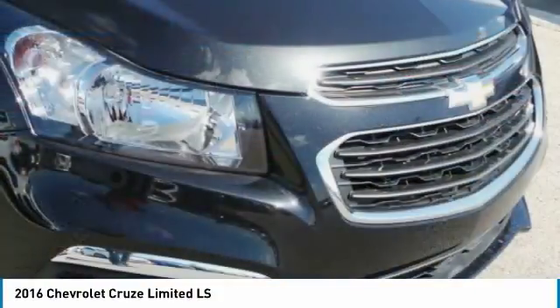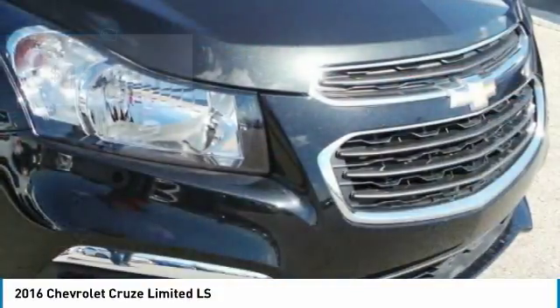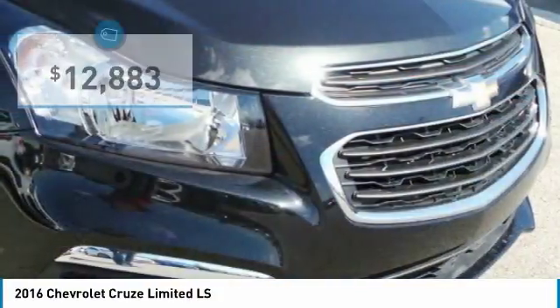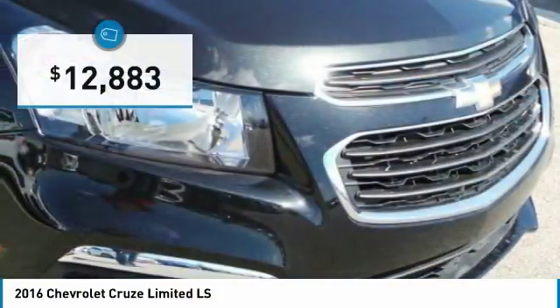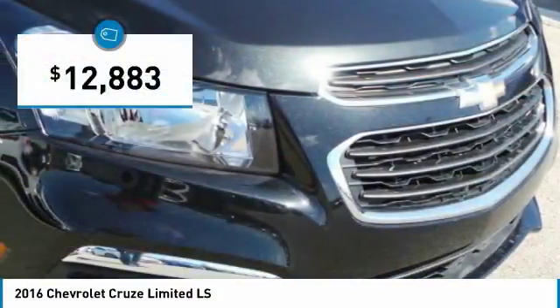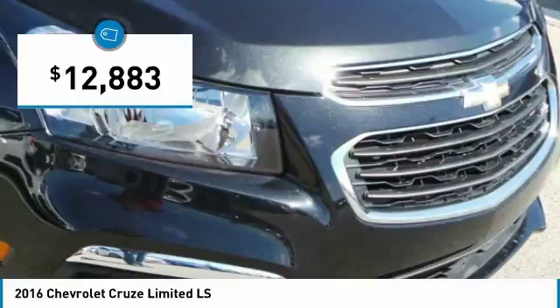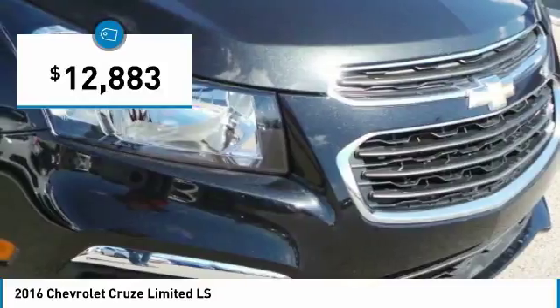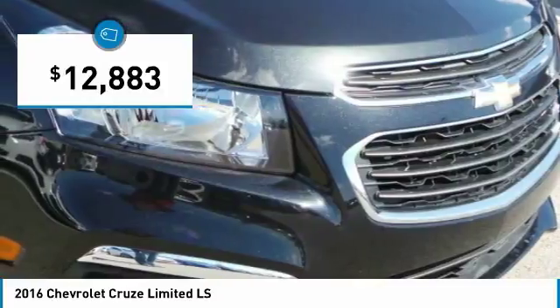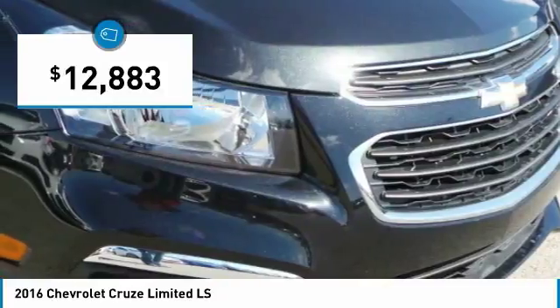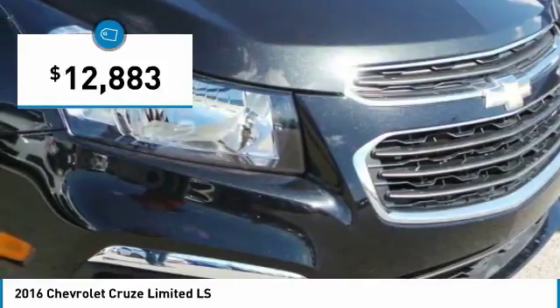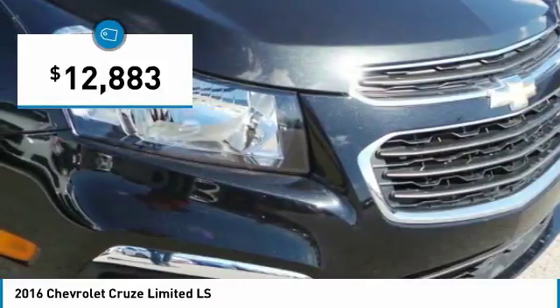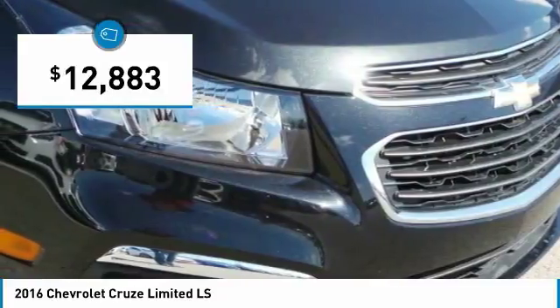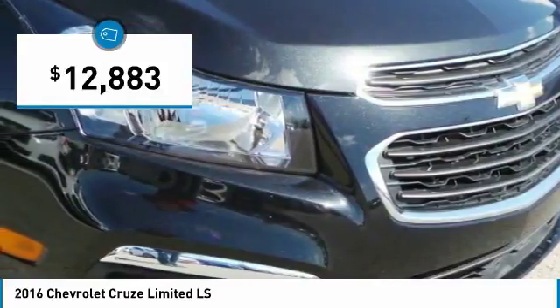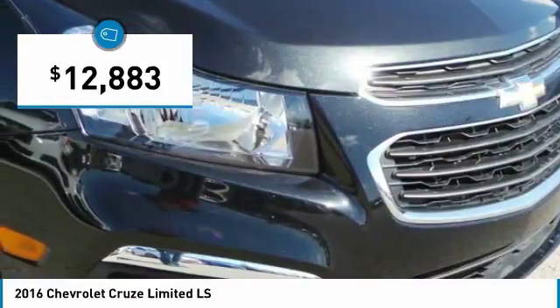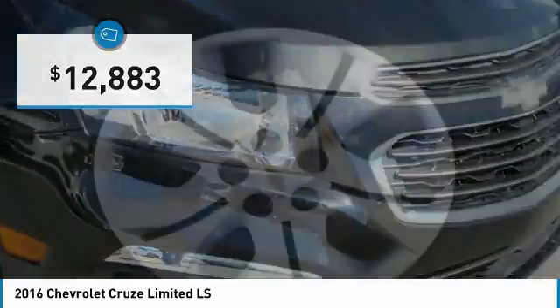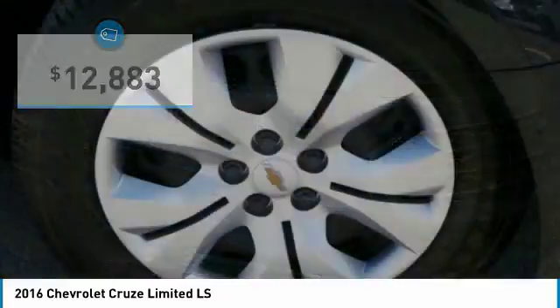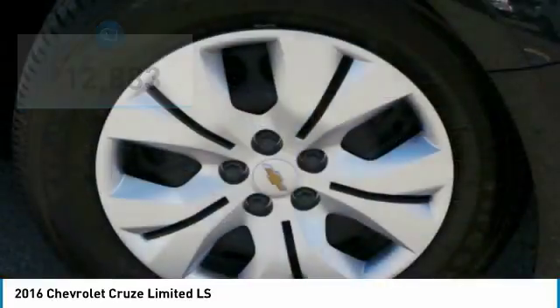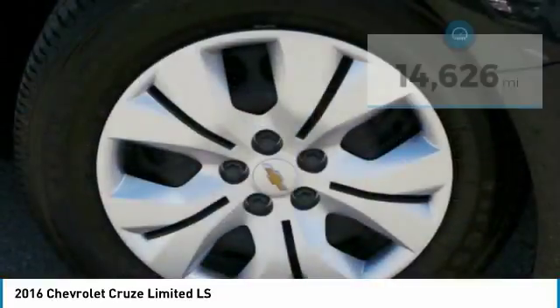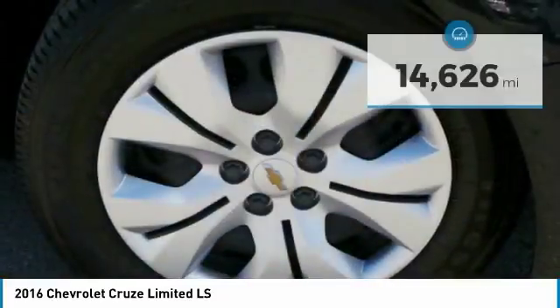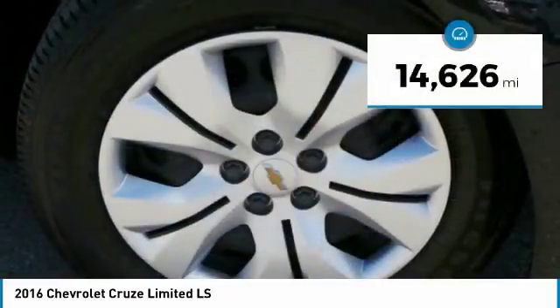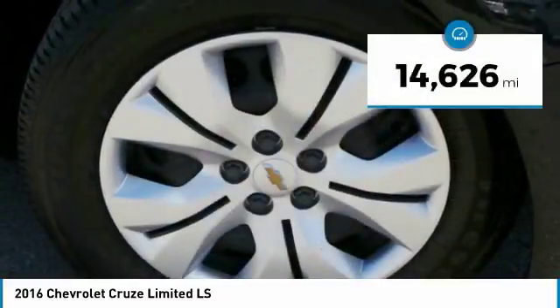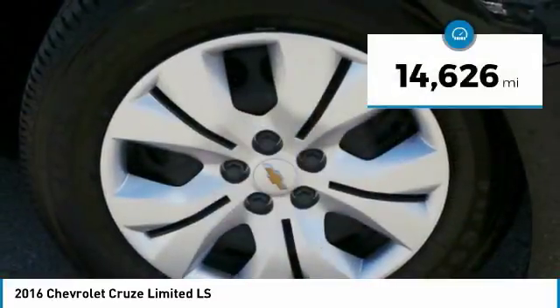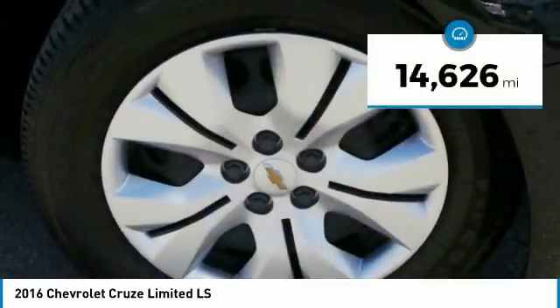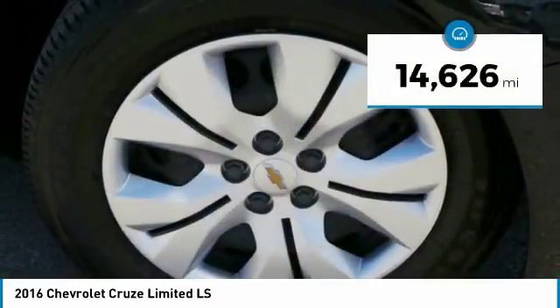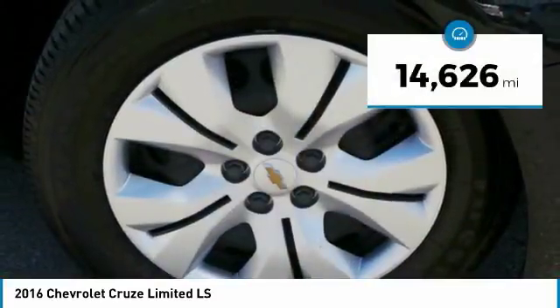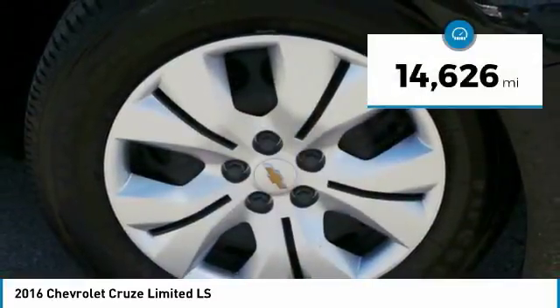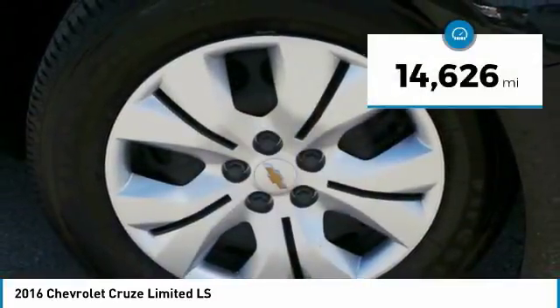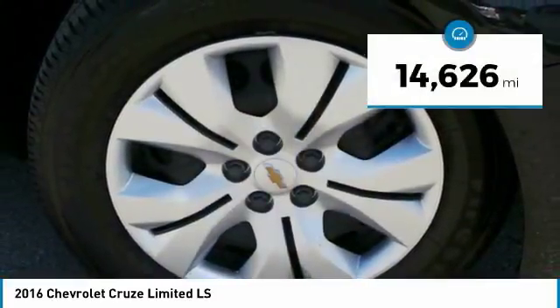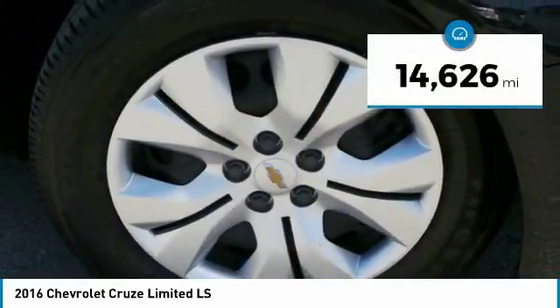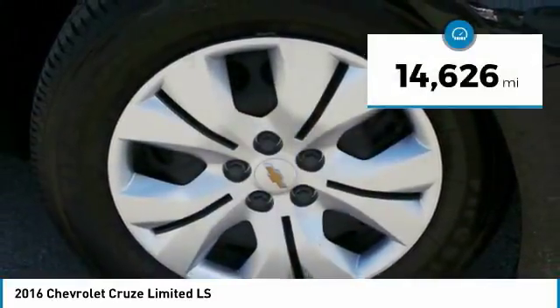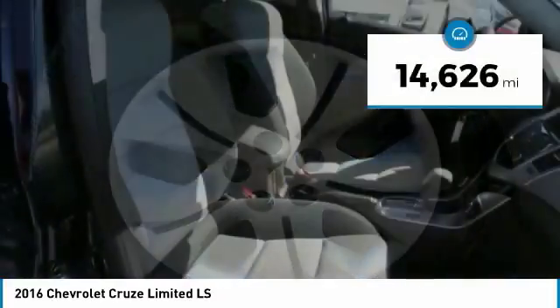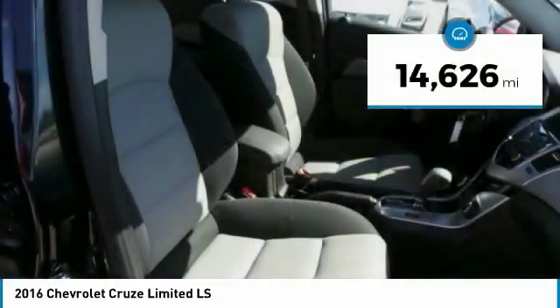This vehicle is priced below $15,000 and has less than 15,000 miles.